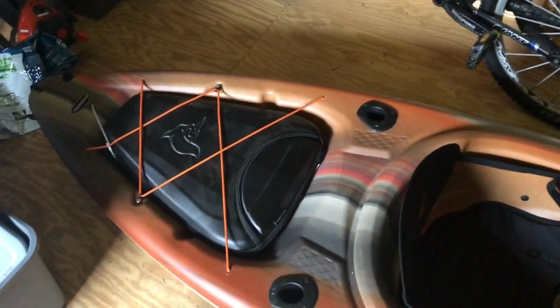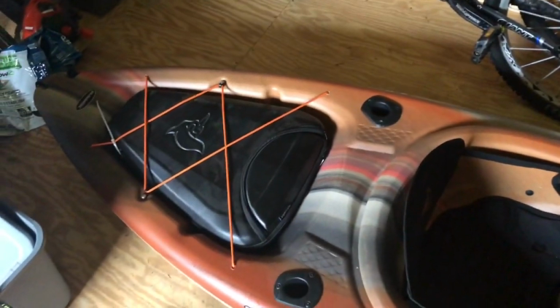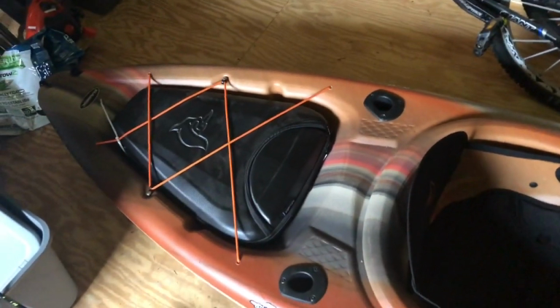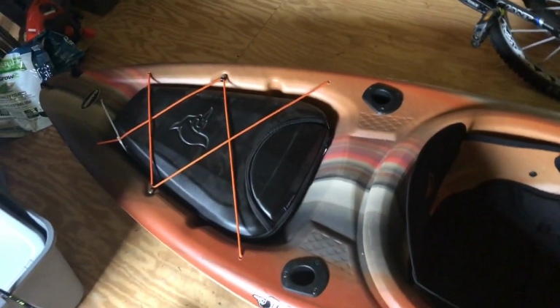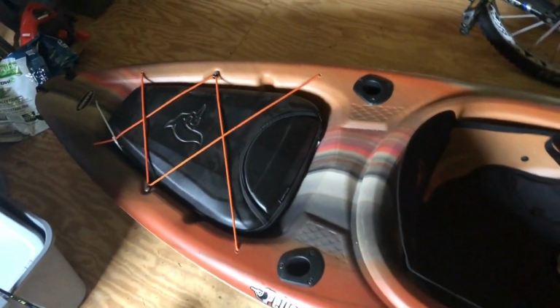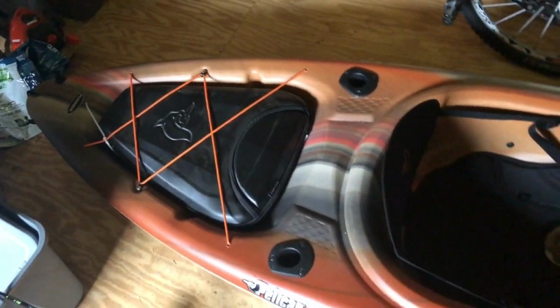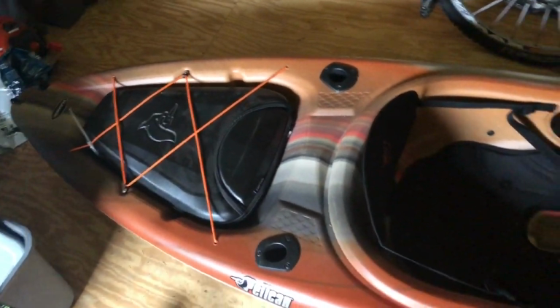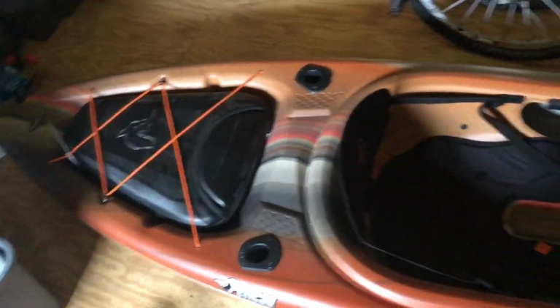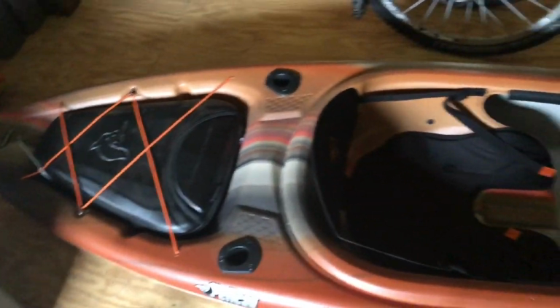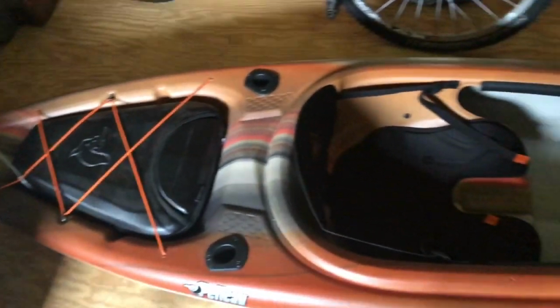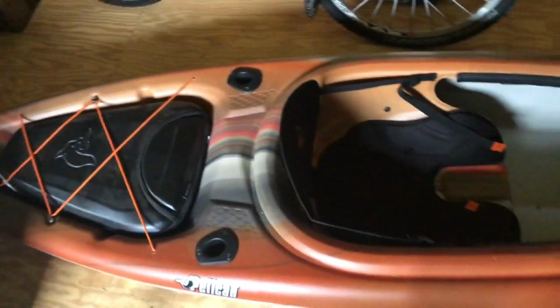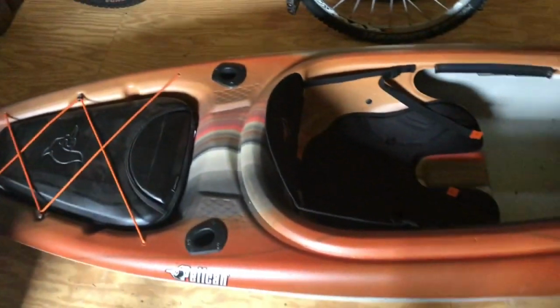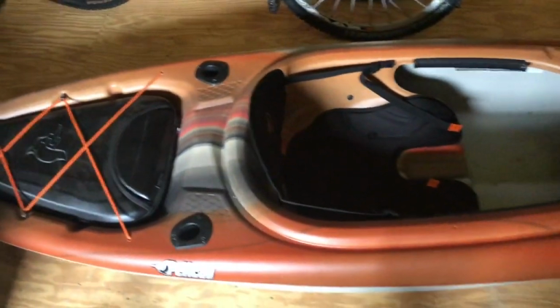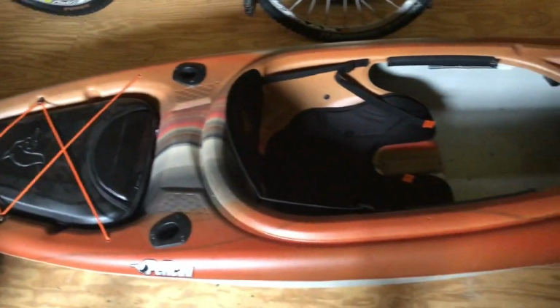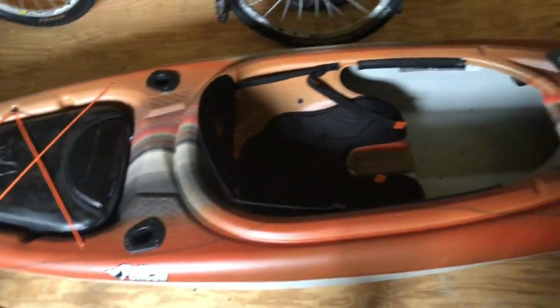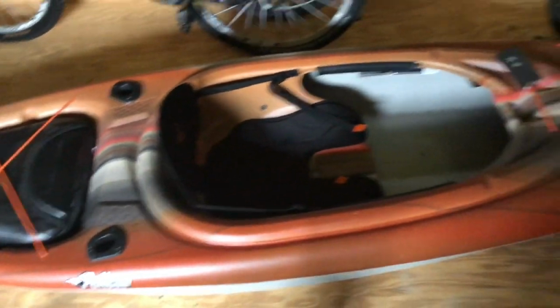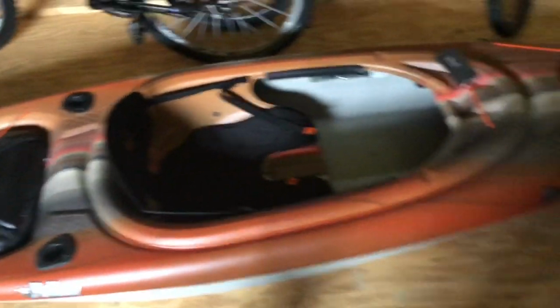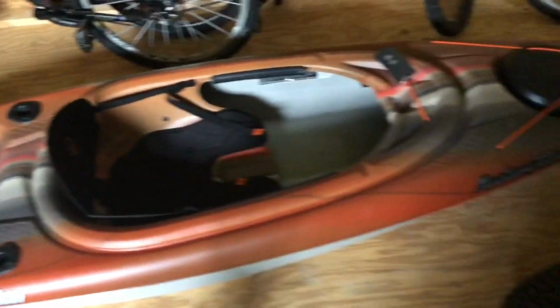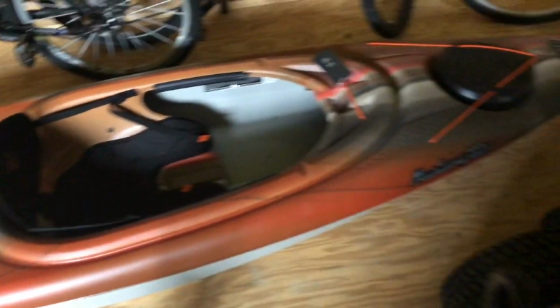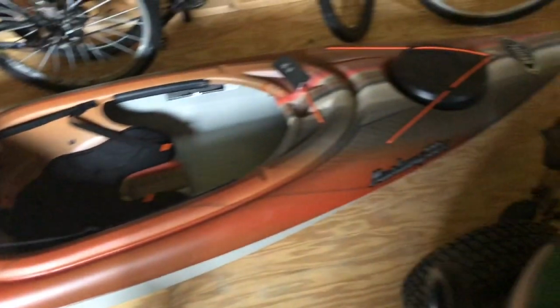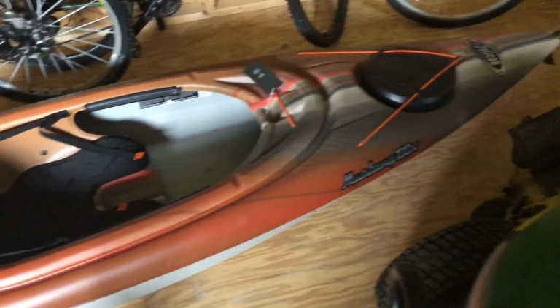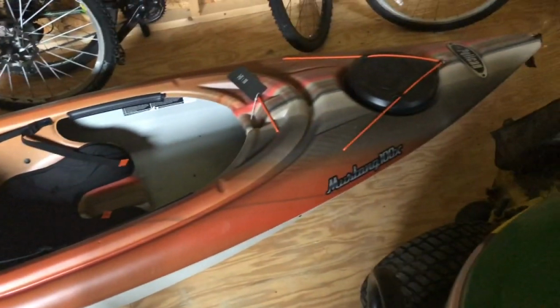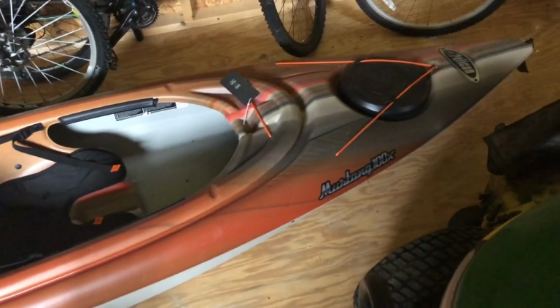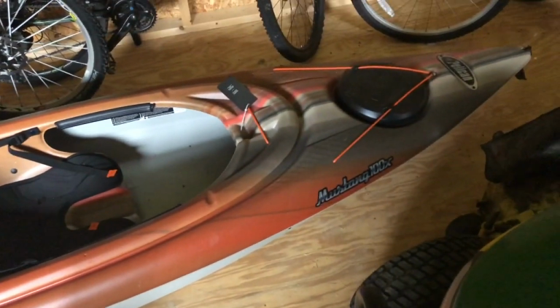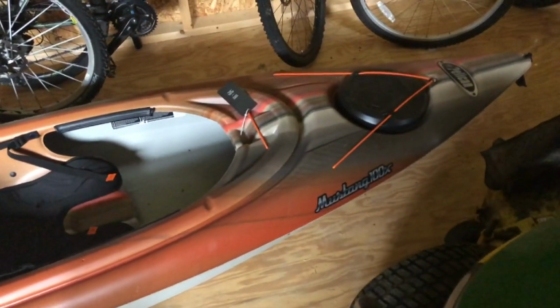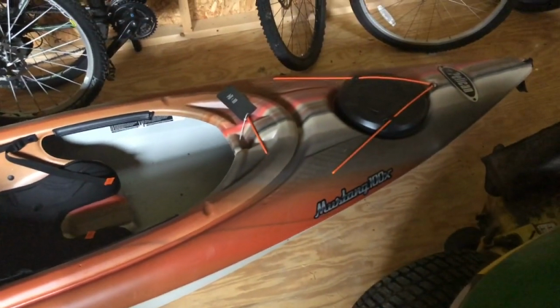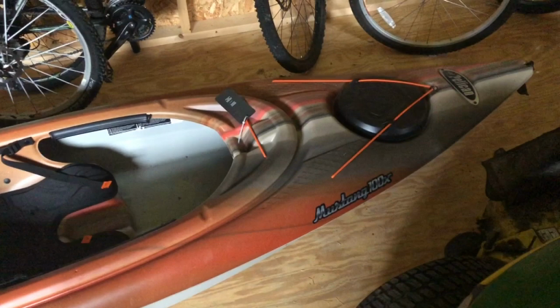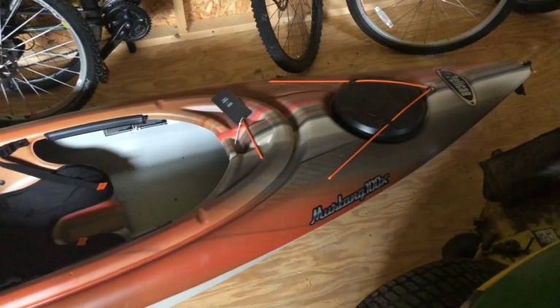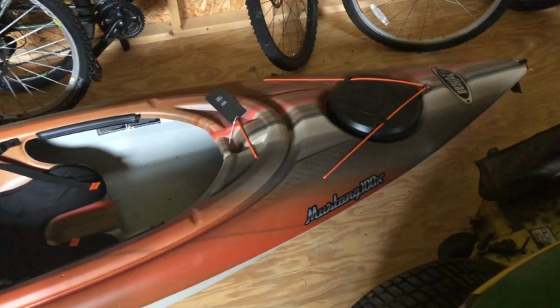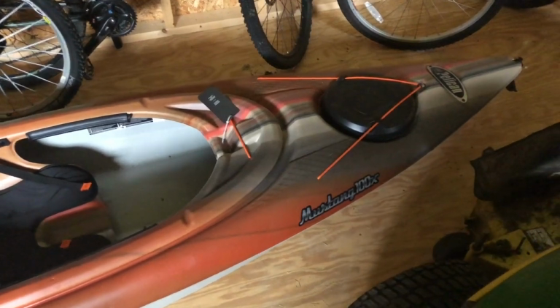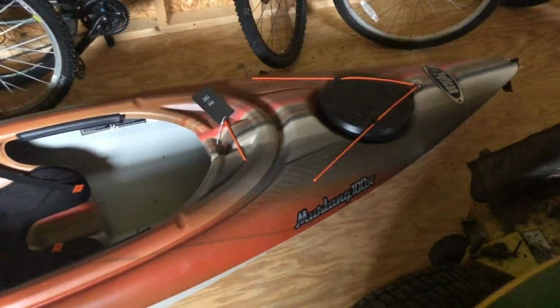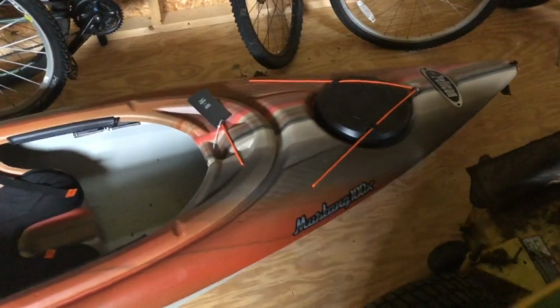Hey YouTube! Today I'm reviewing the Pelican Mustang Kayak.